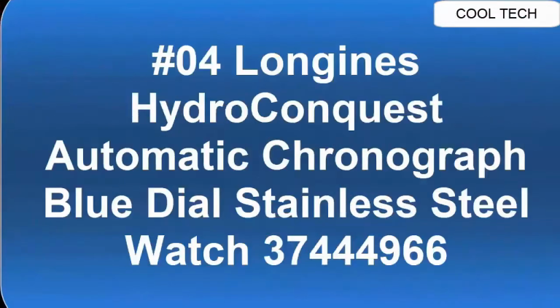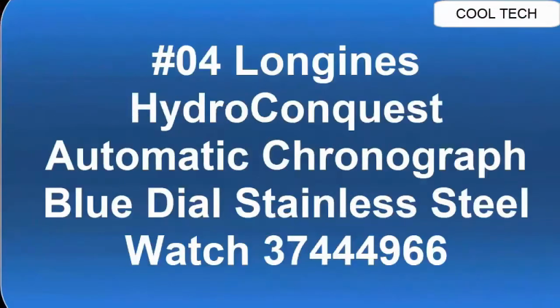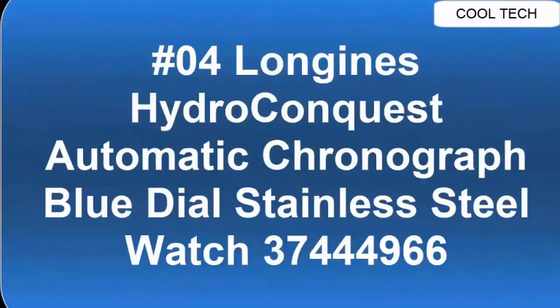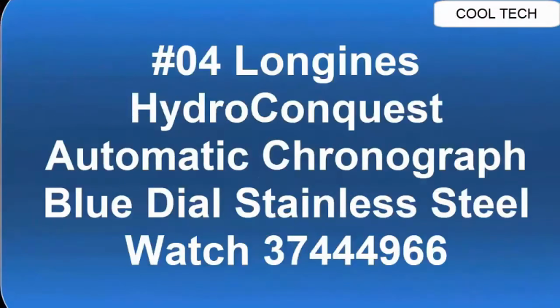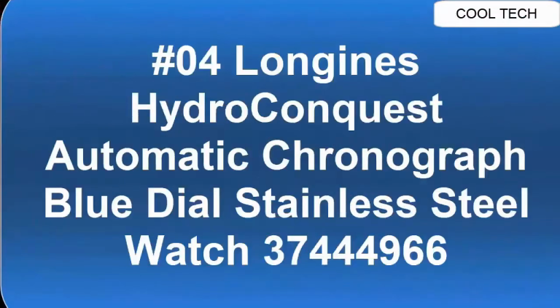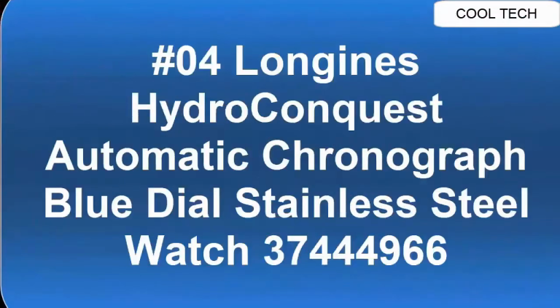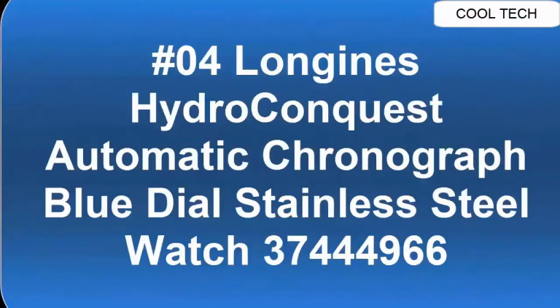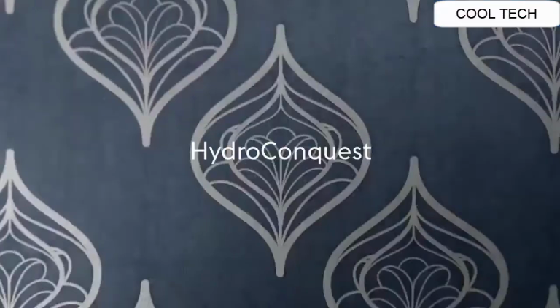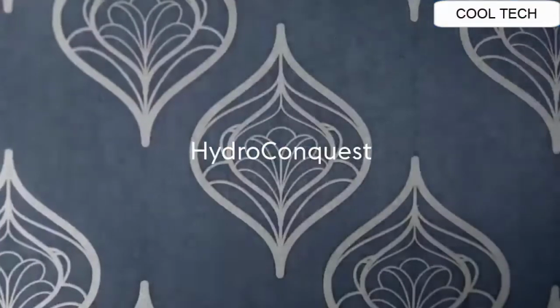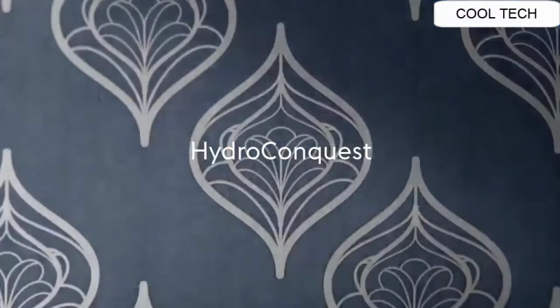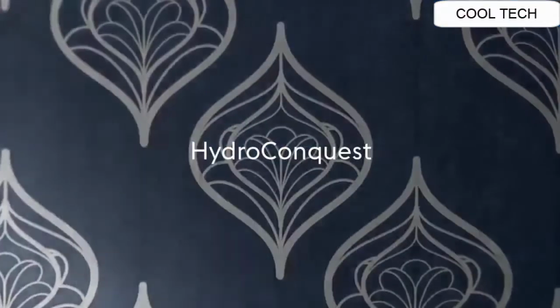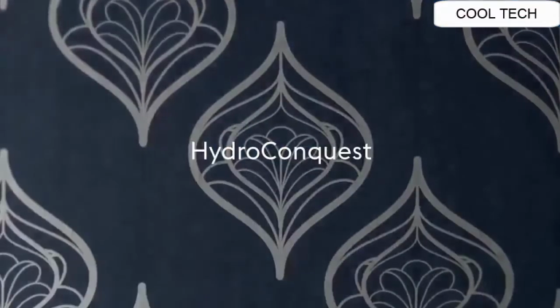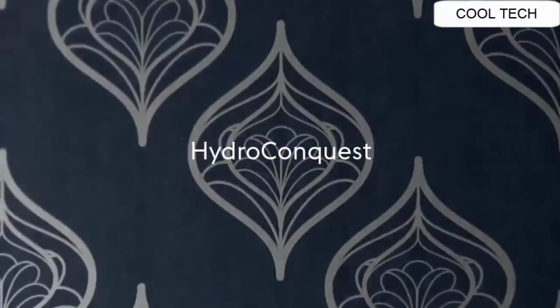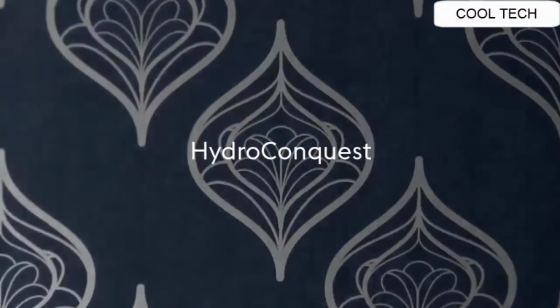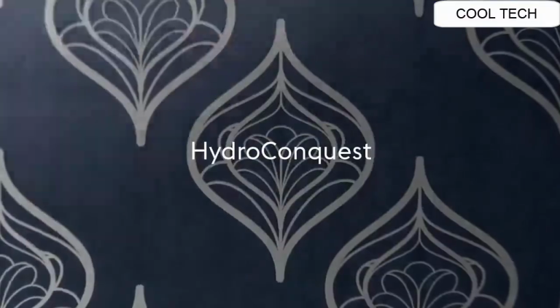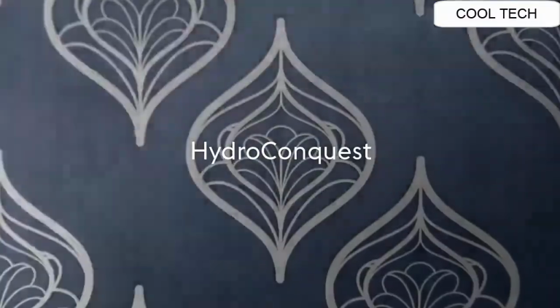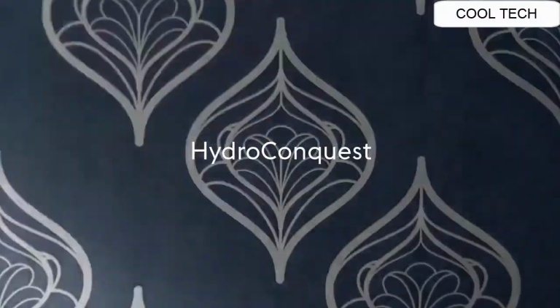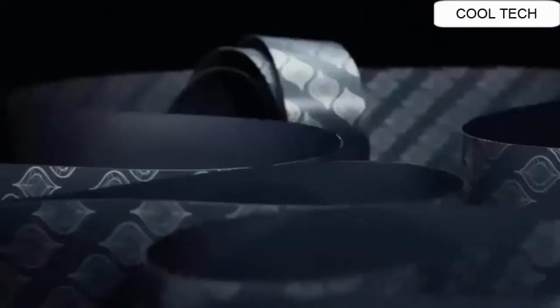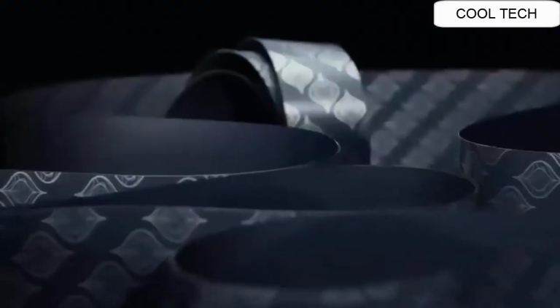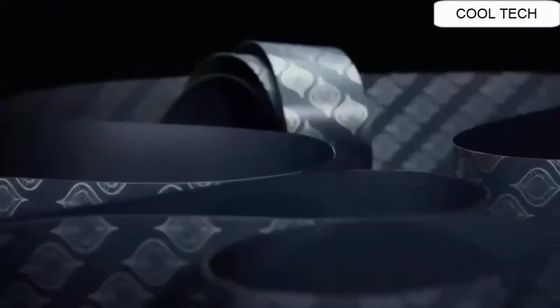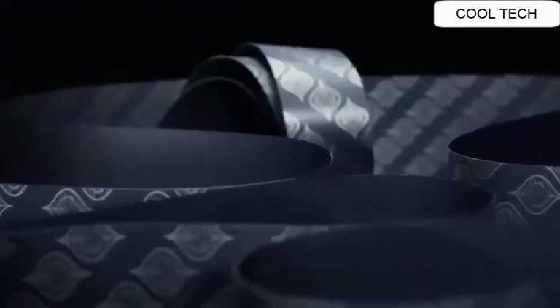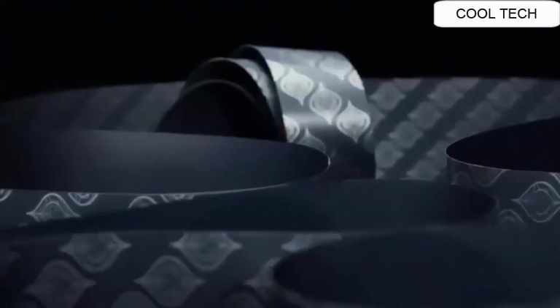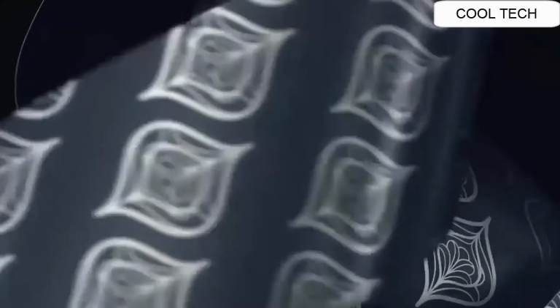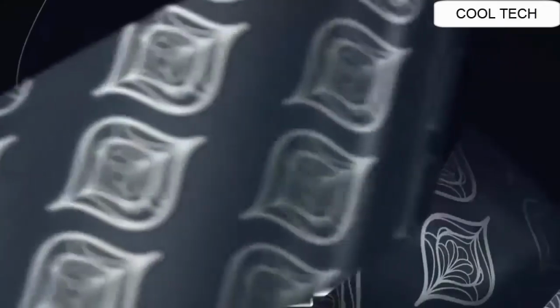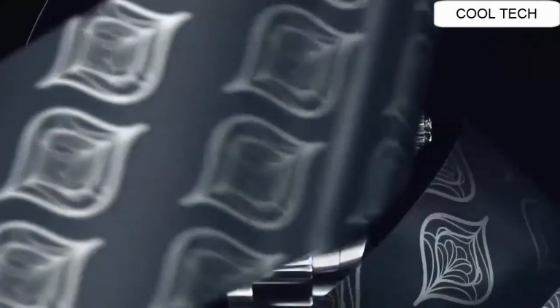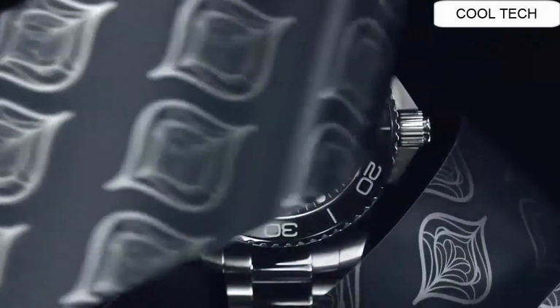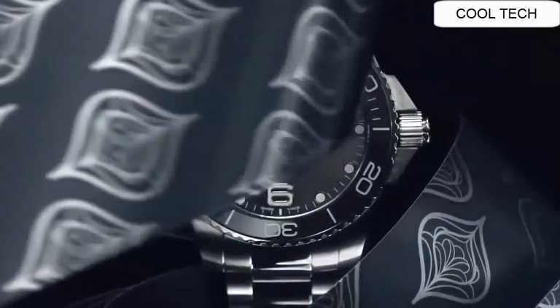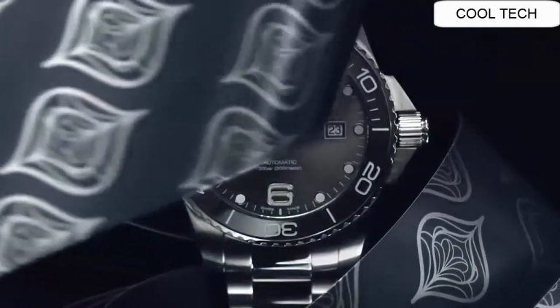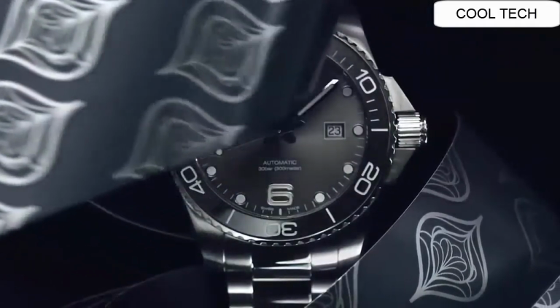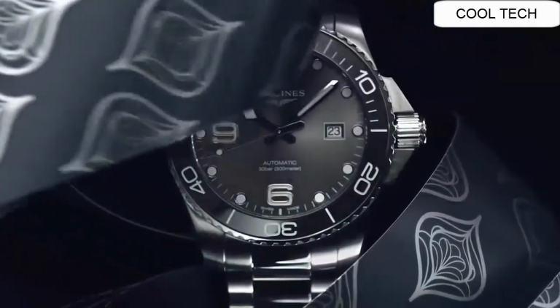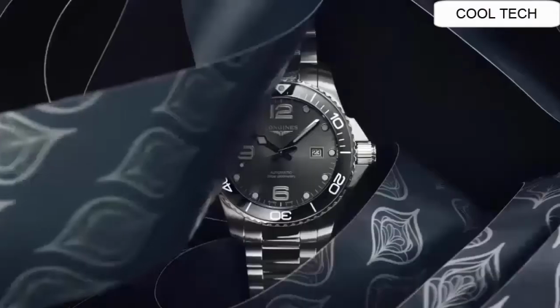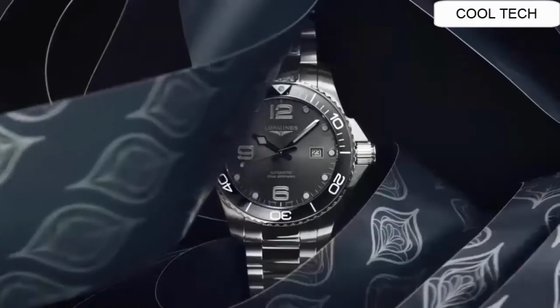Number 4. Delvino Meteor — scratch resistant sapphire crystal.